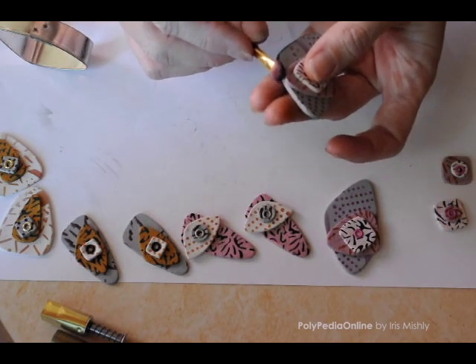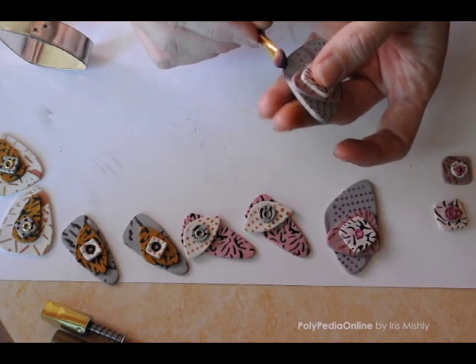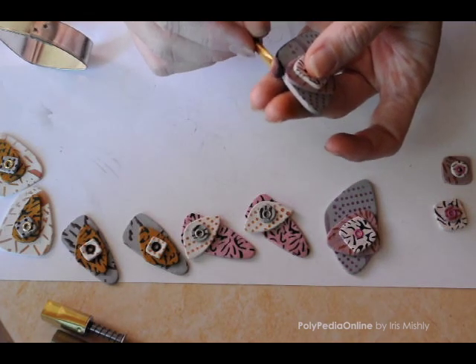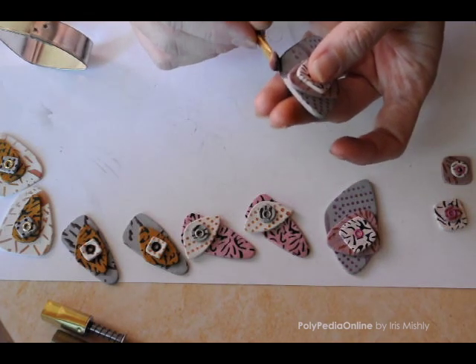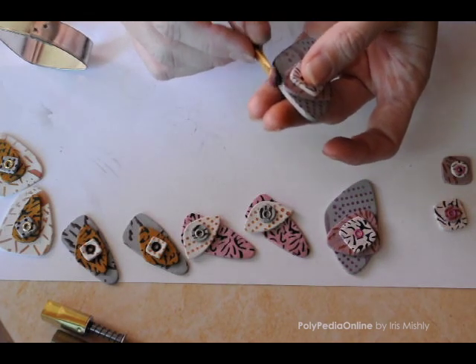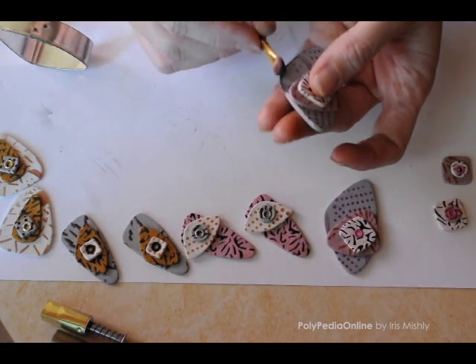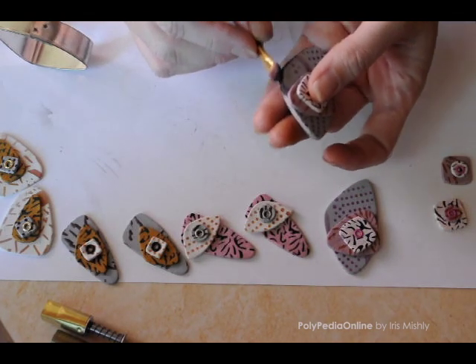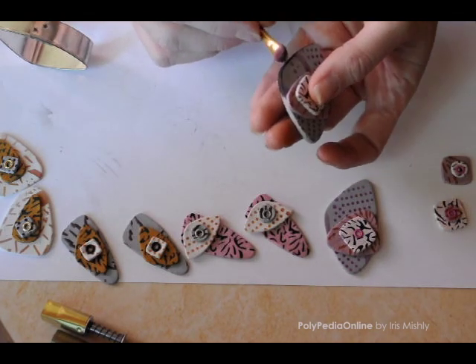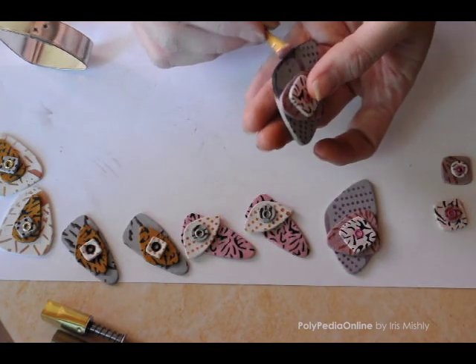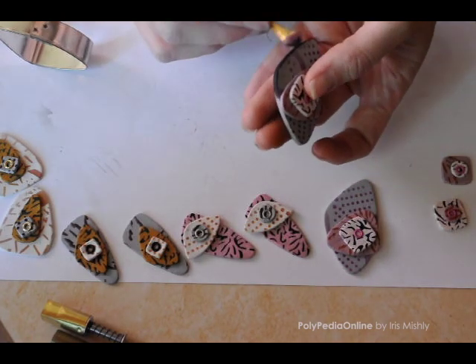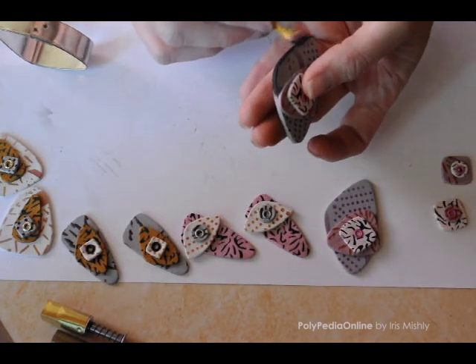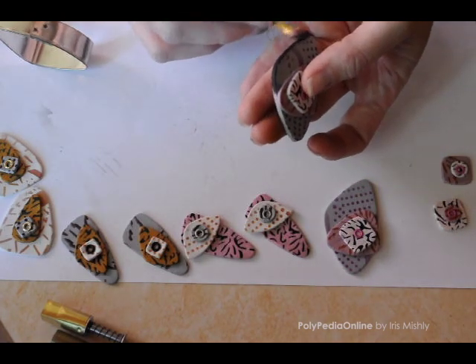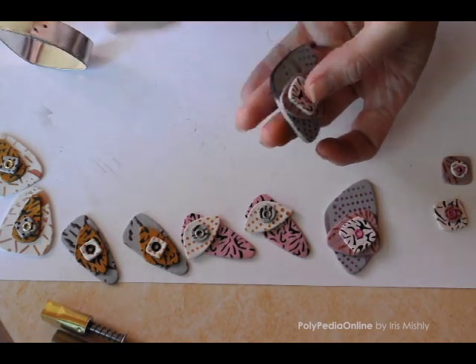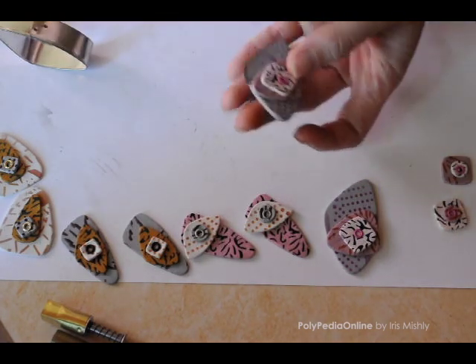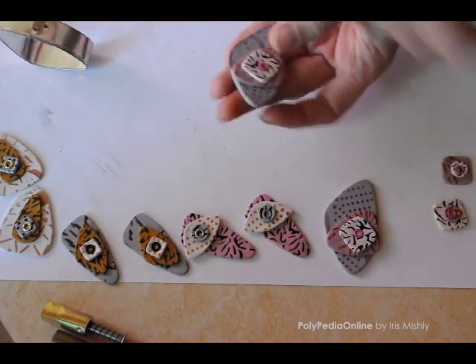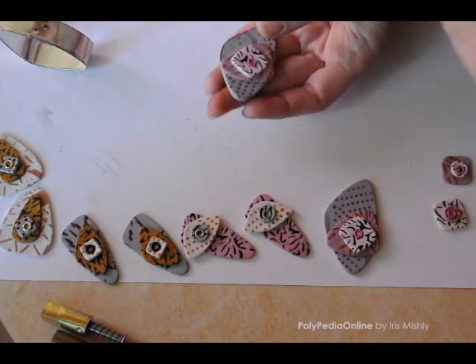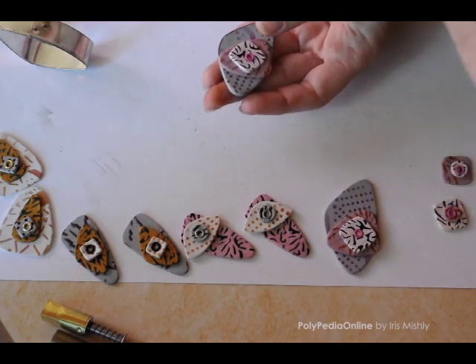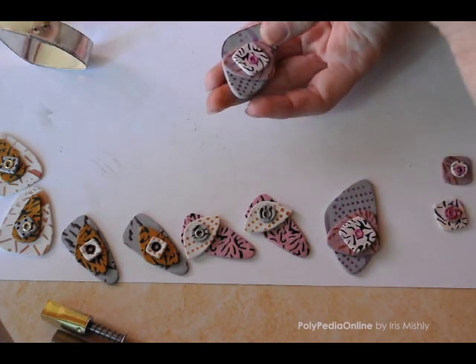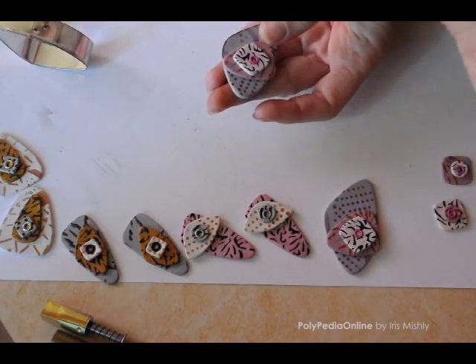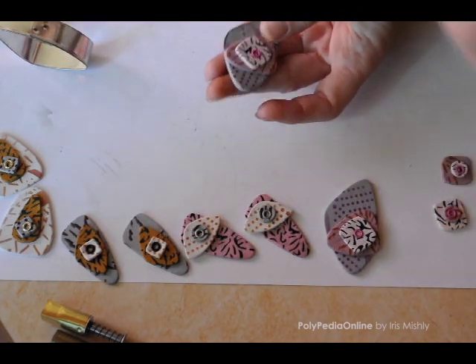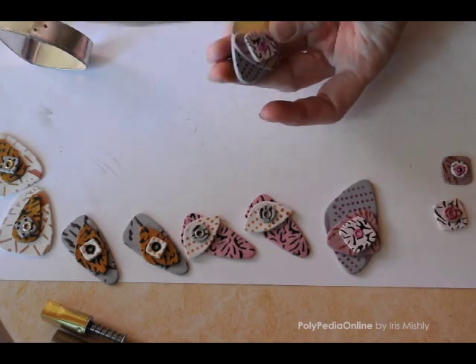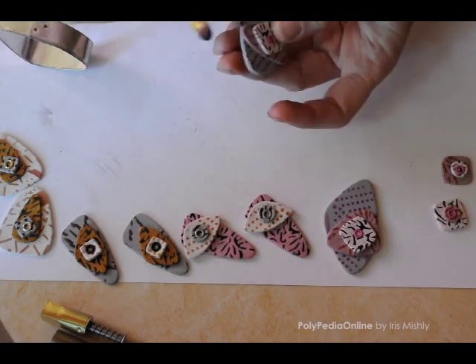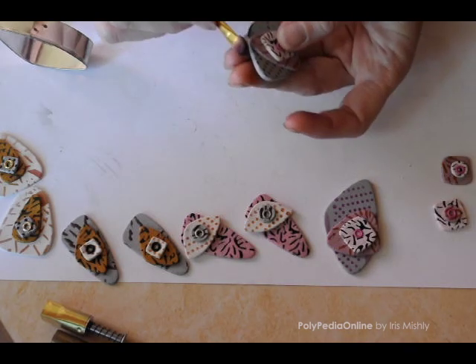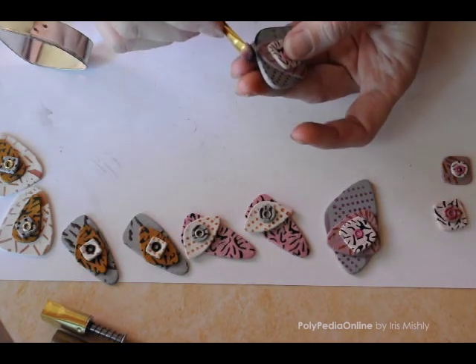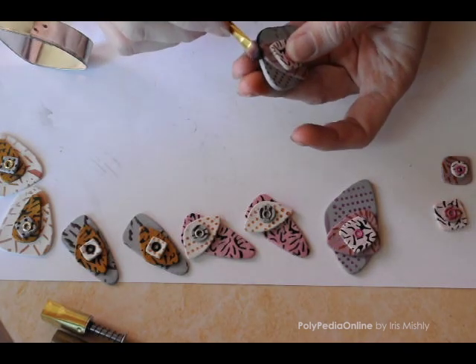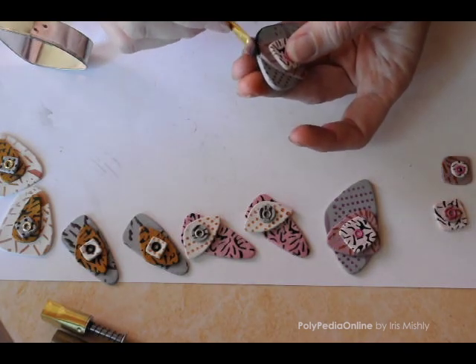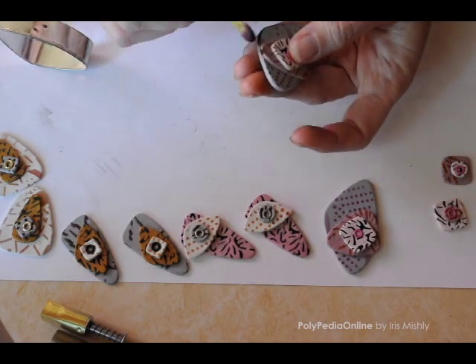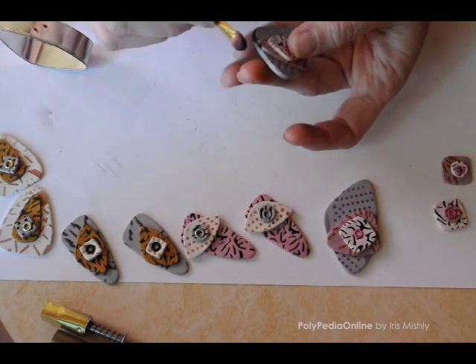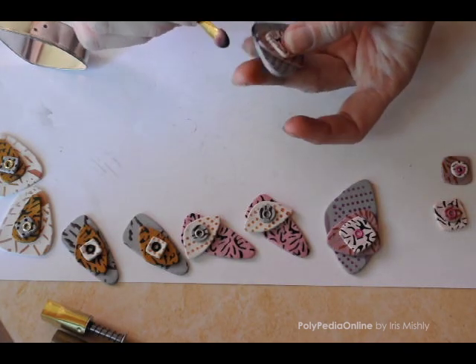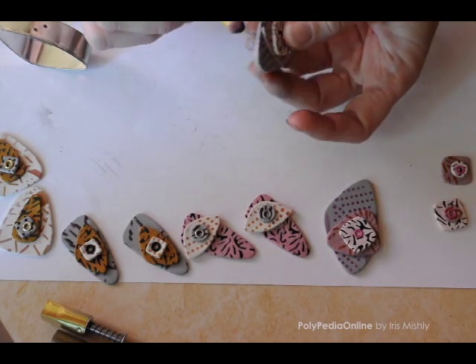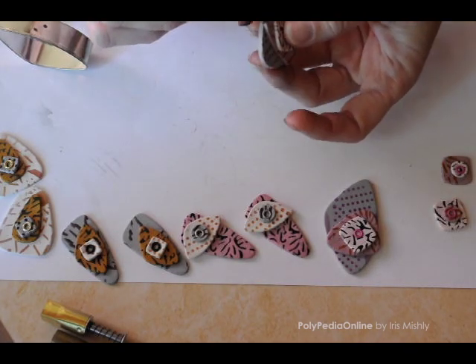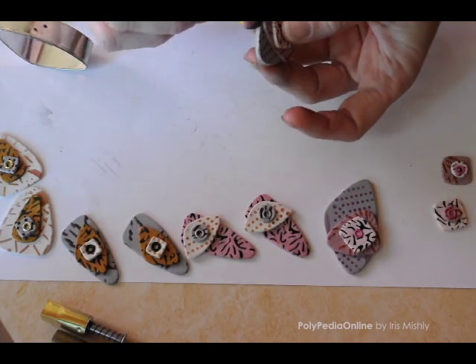You can also color the border with a leafing pen, for example, after baking.